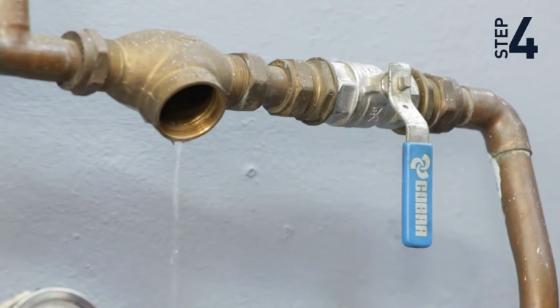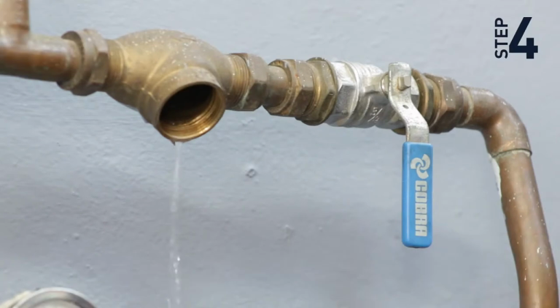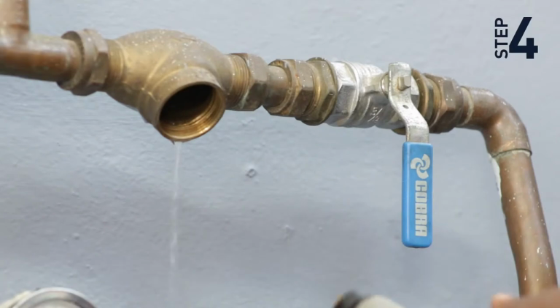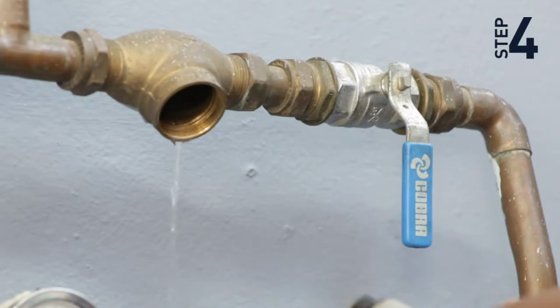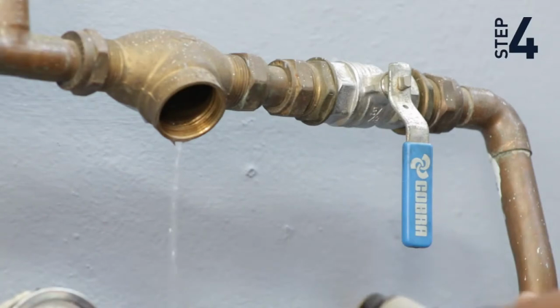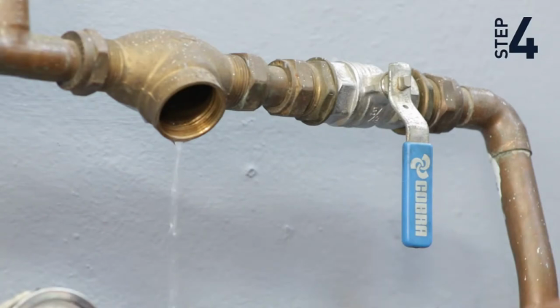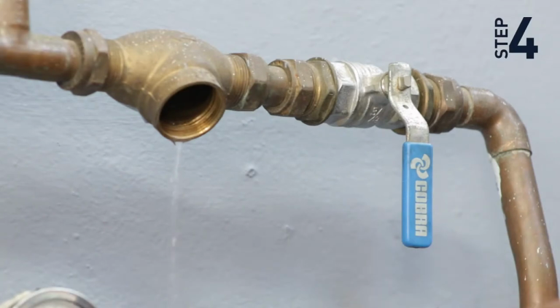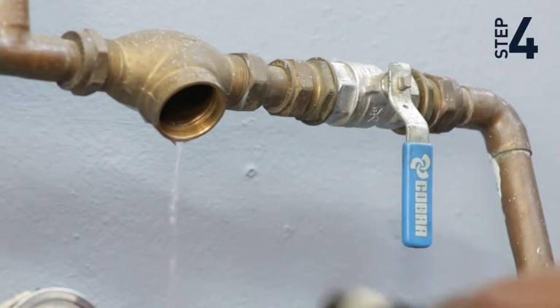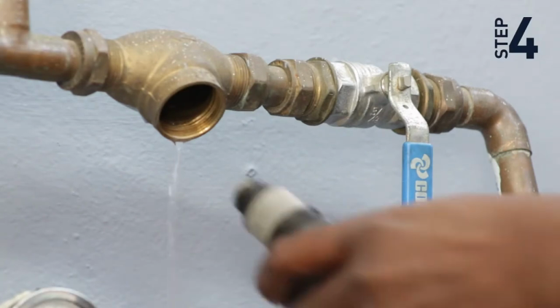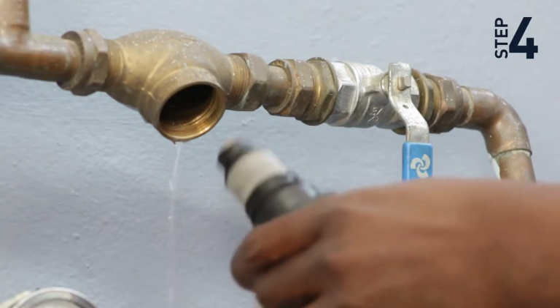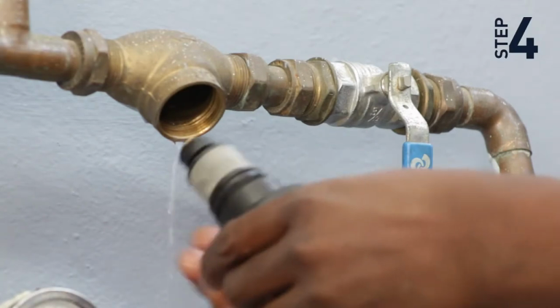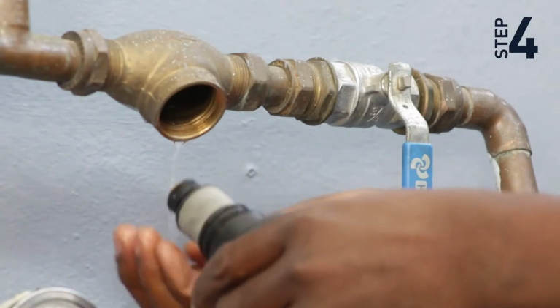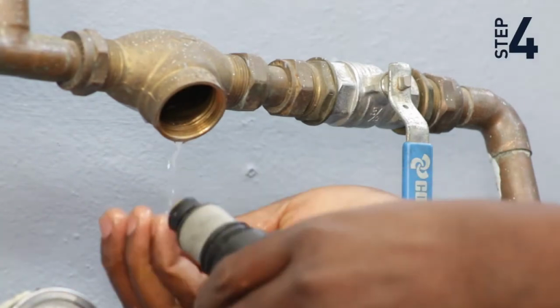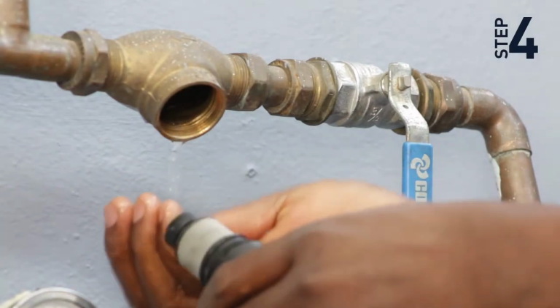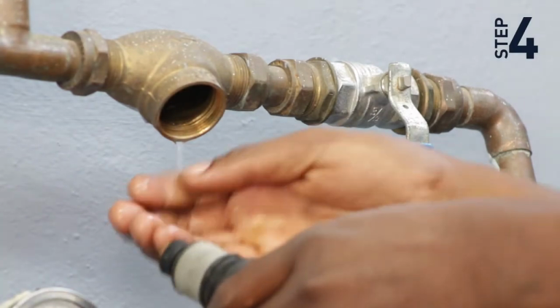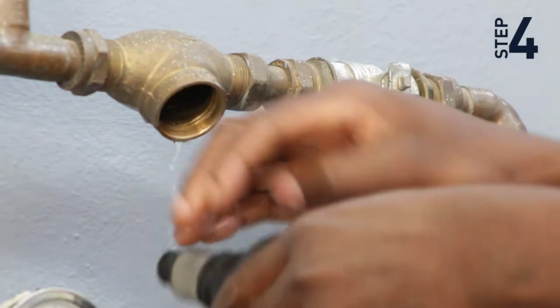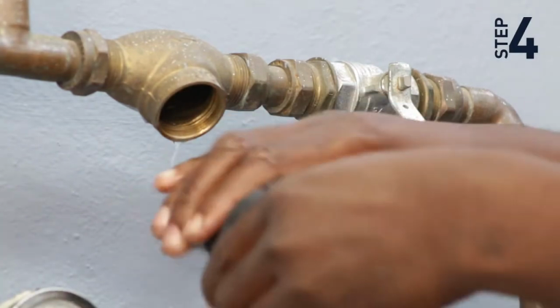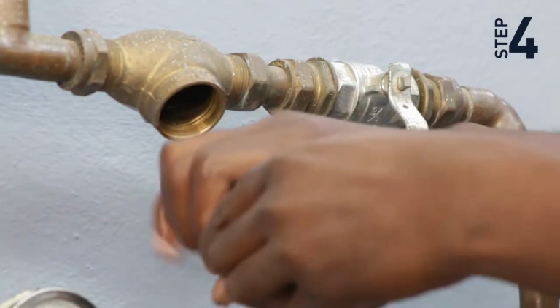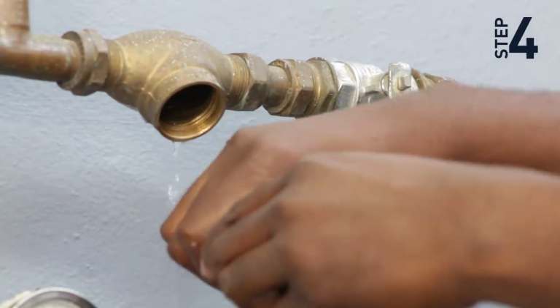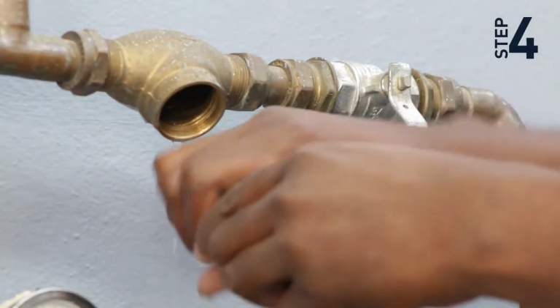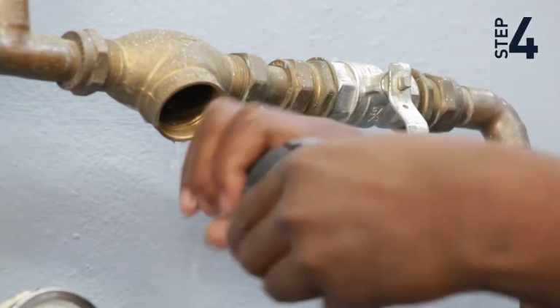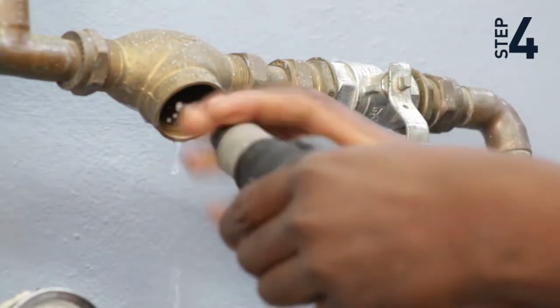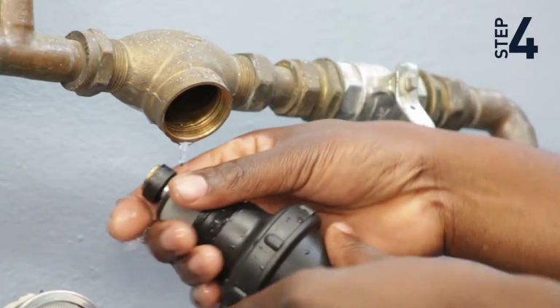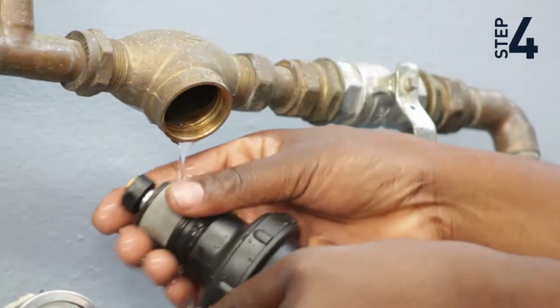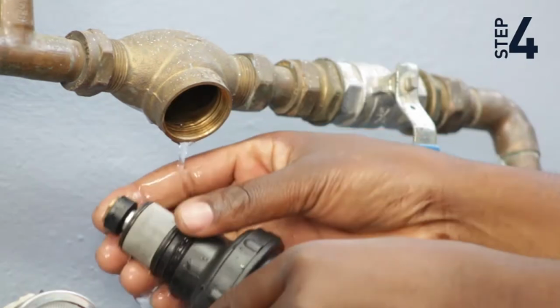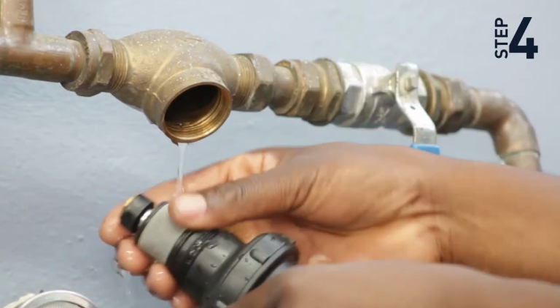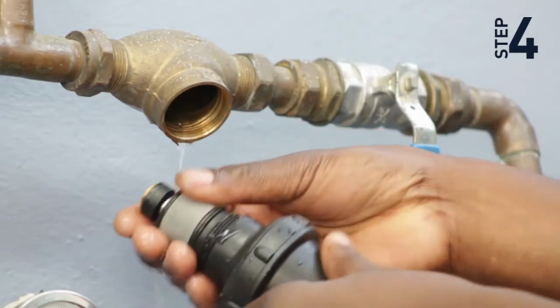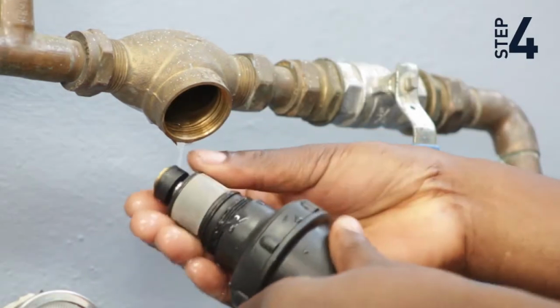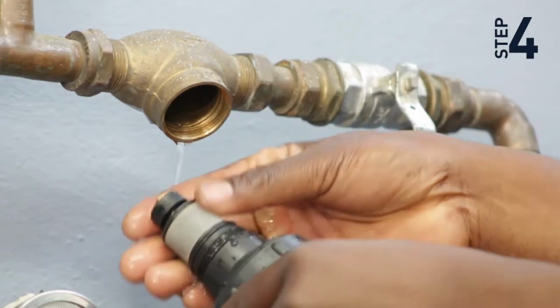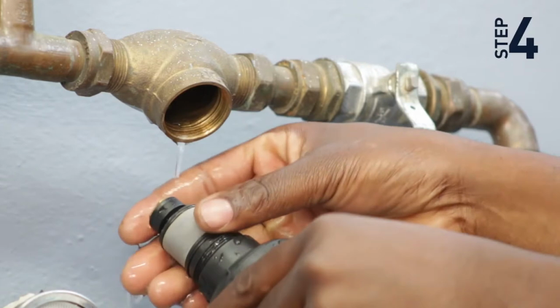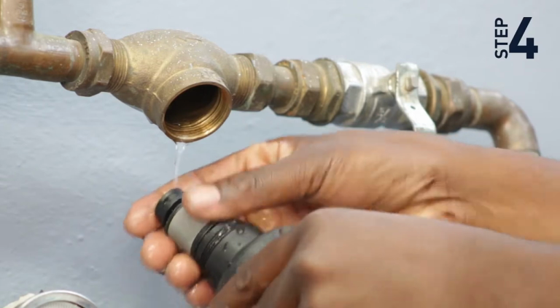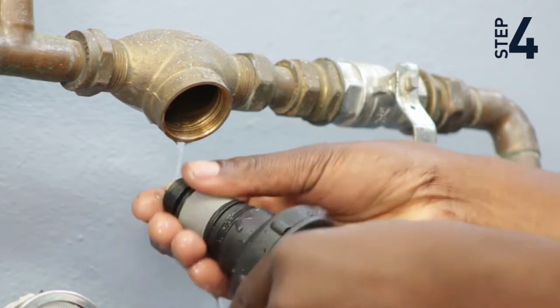Step 4: Lubricate the o-rings on the cartridge with a mild dishwashing soap.